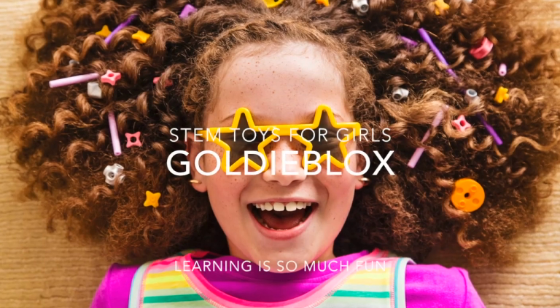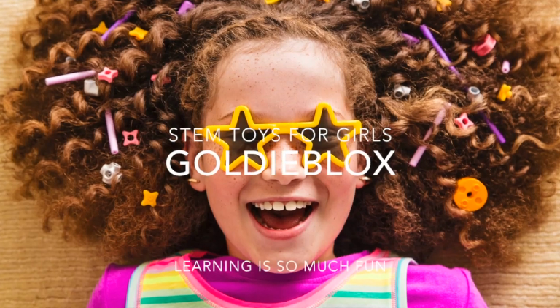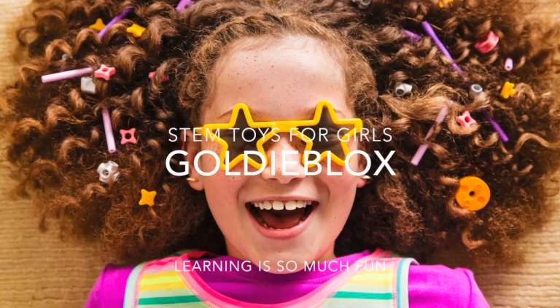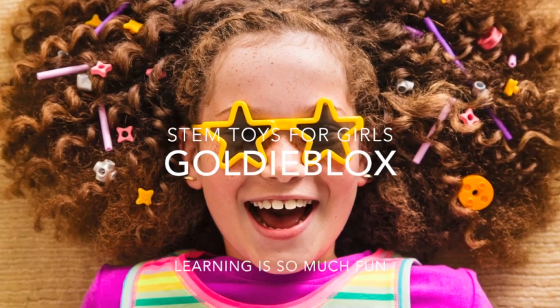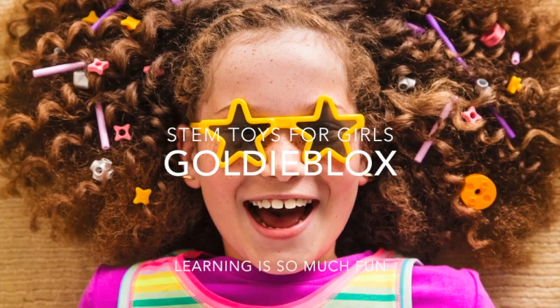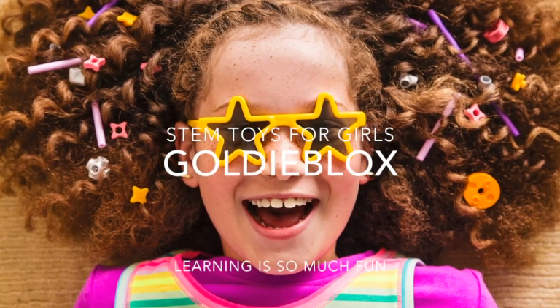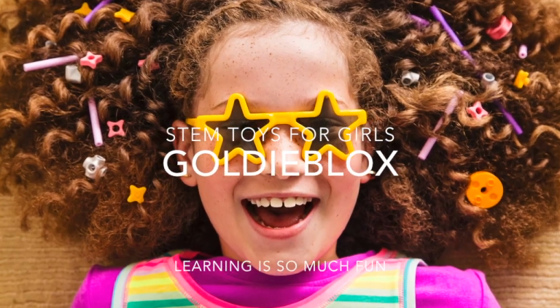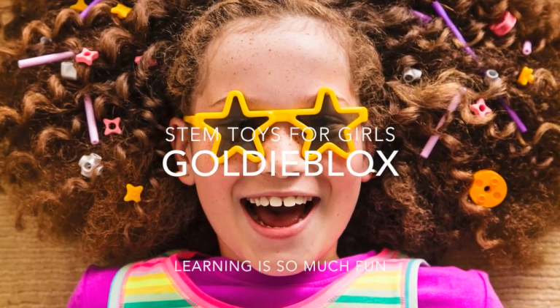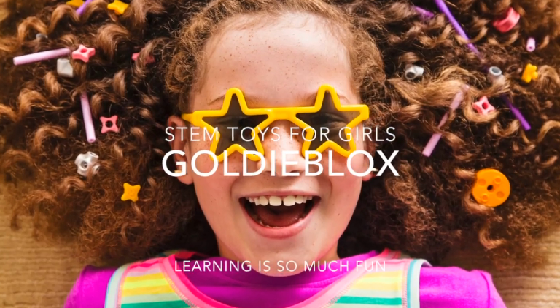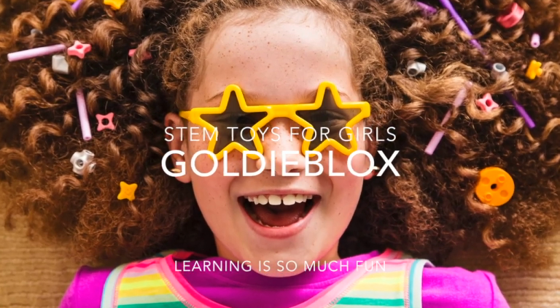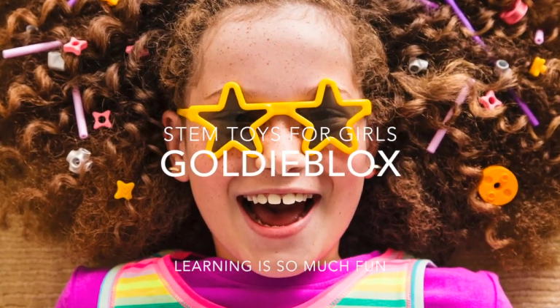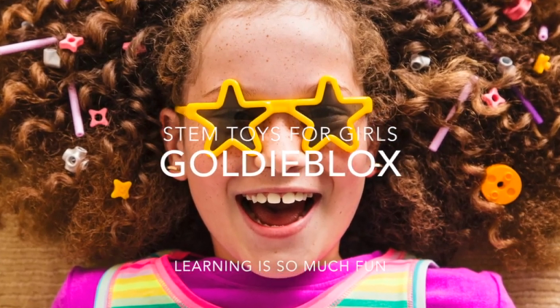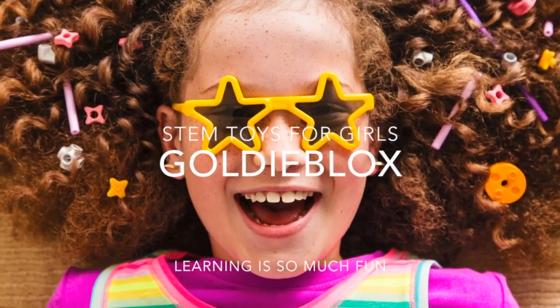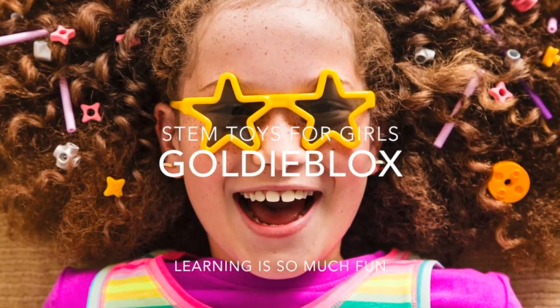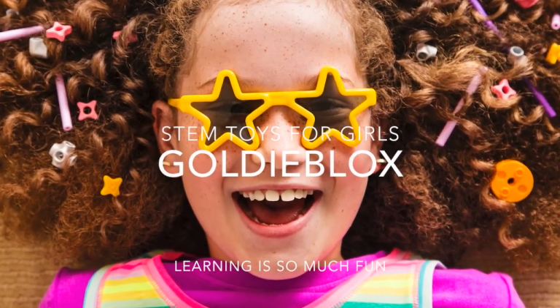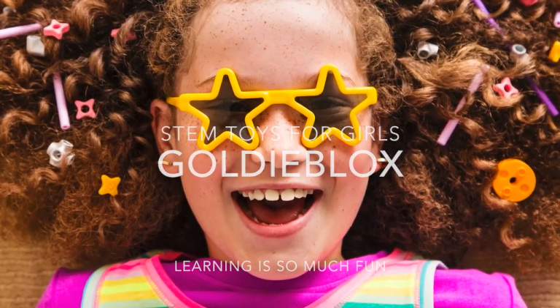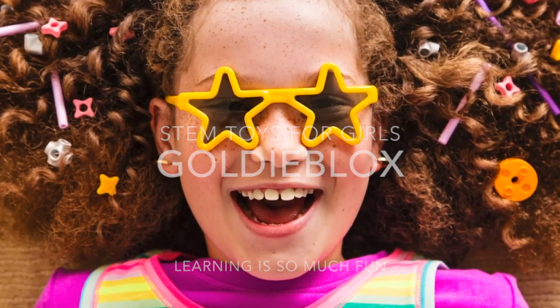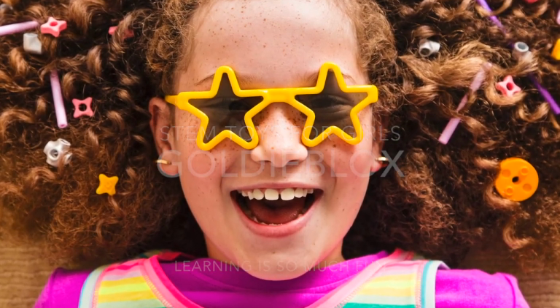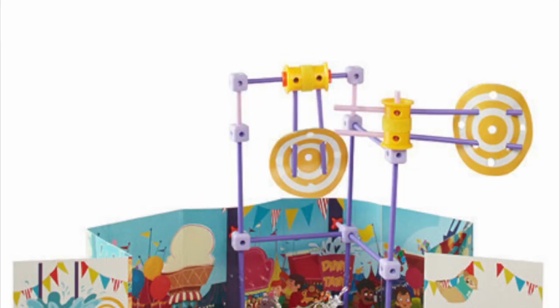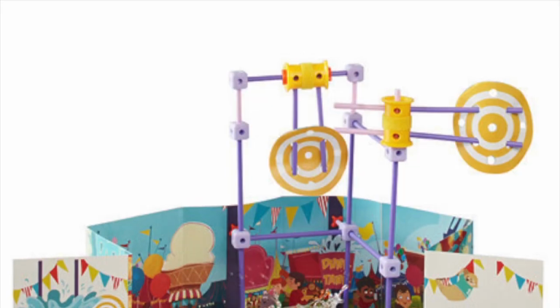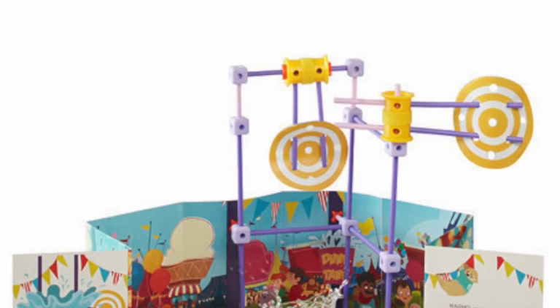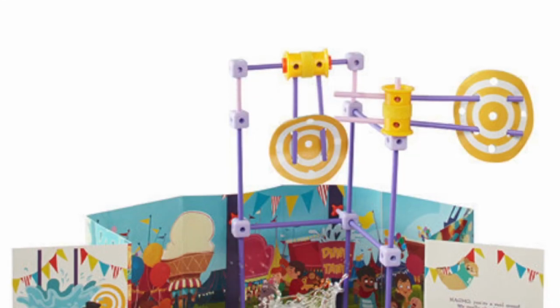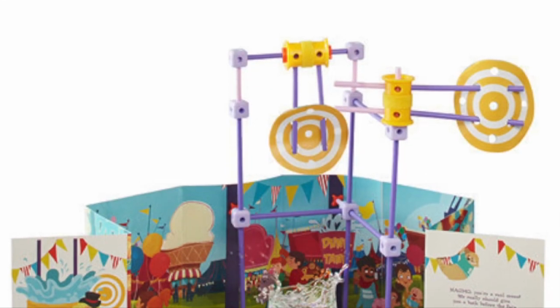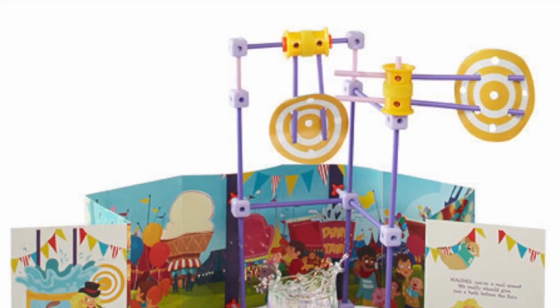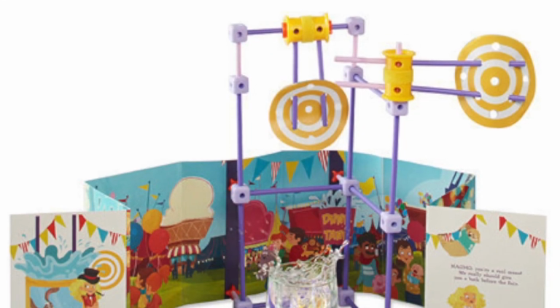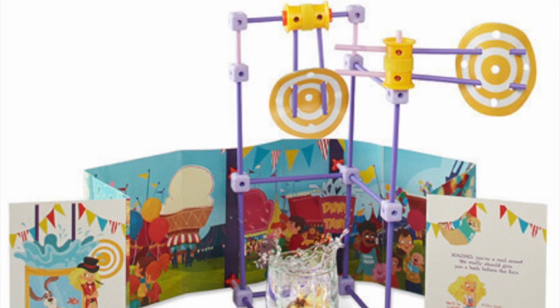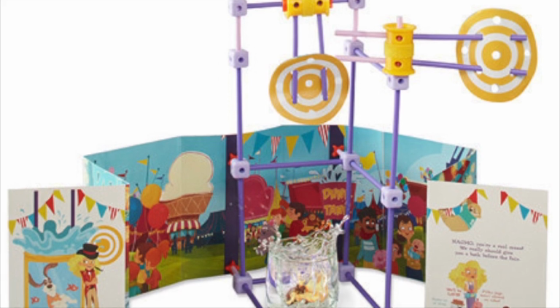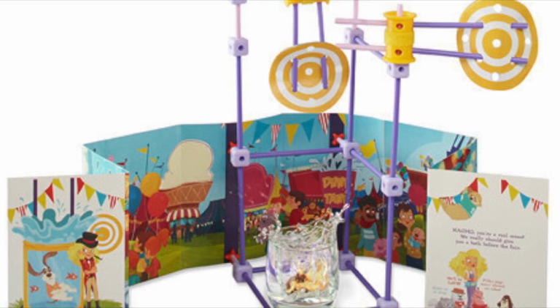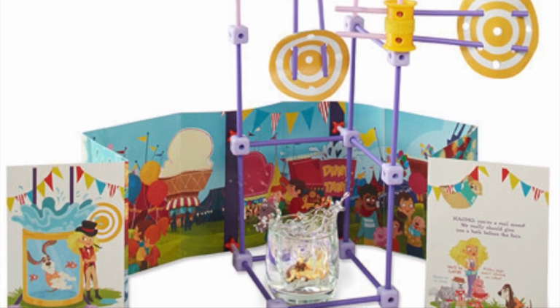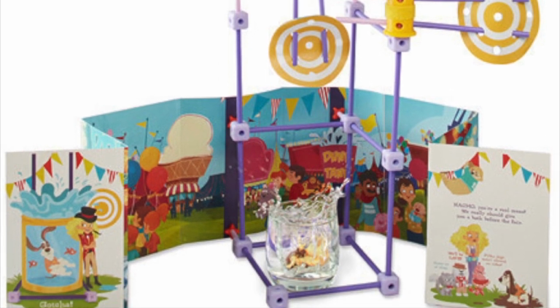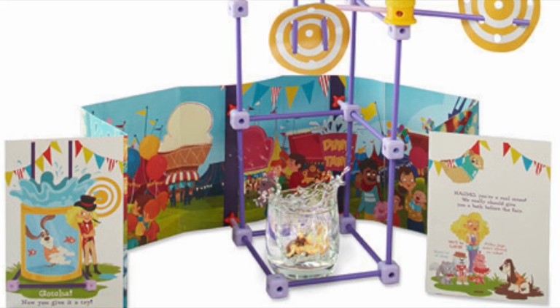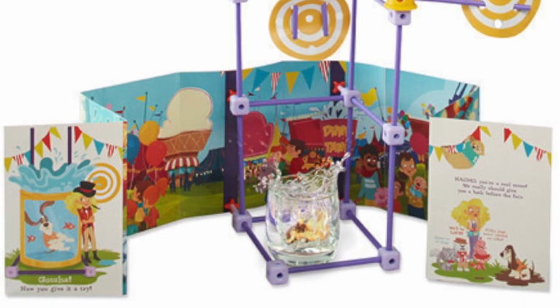Get your girls excited about science, technology, engineering, and math with these amazing toys from GoldieBlox.